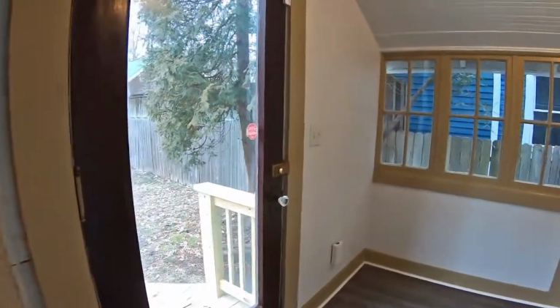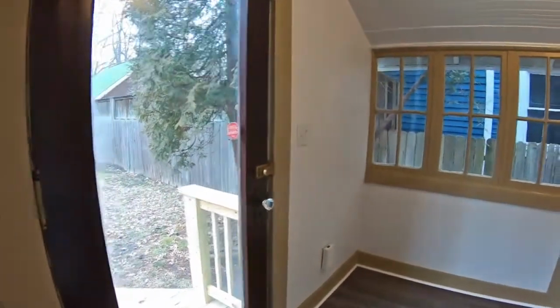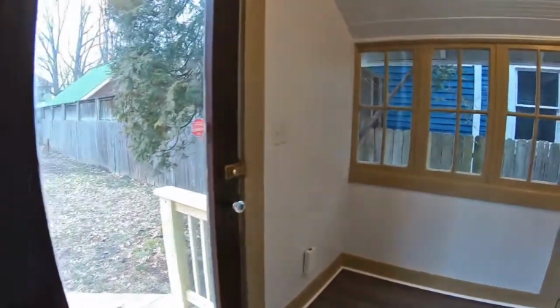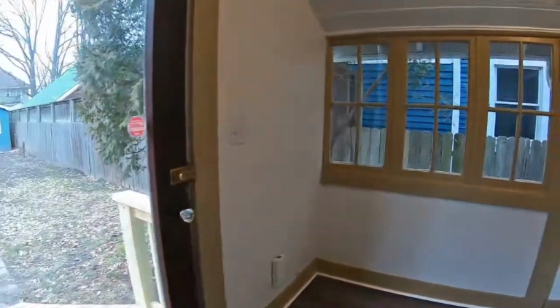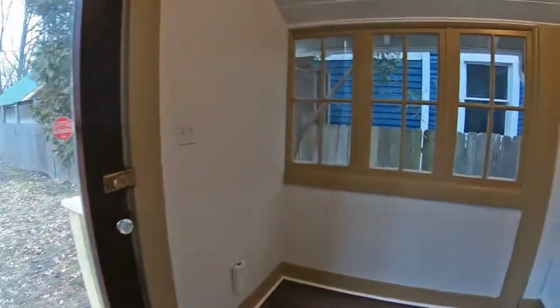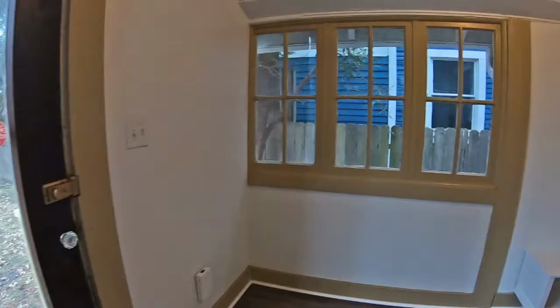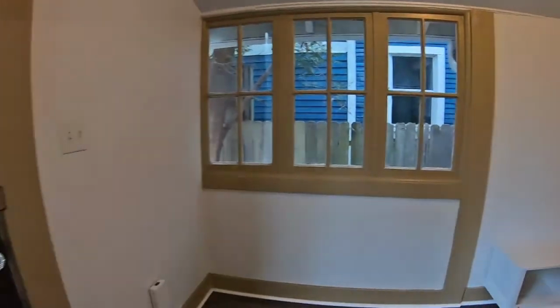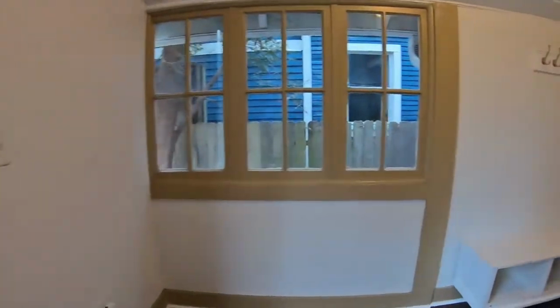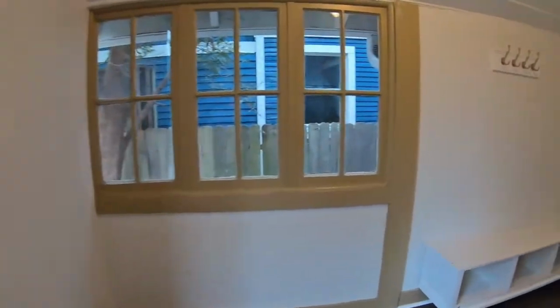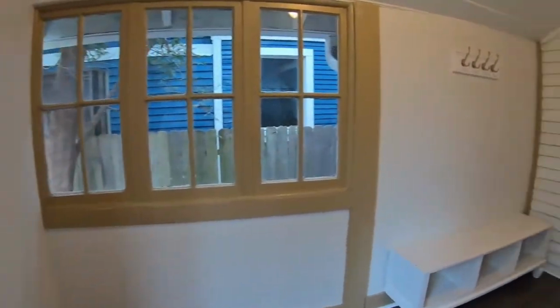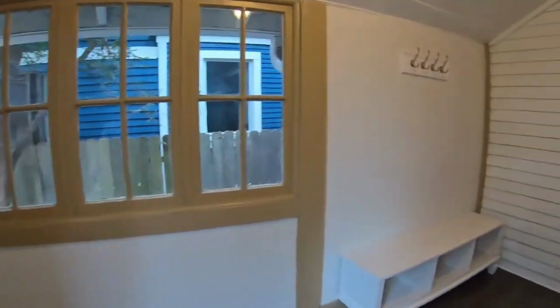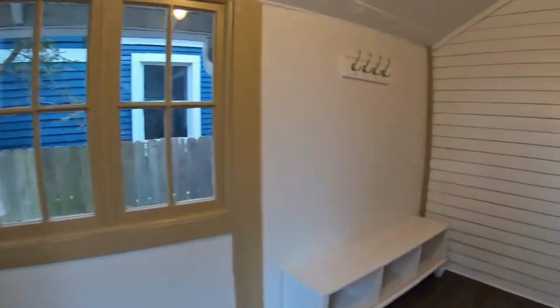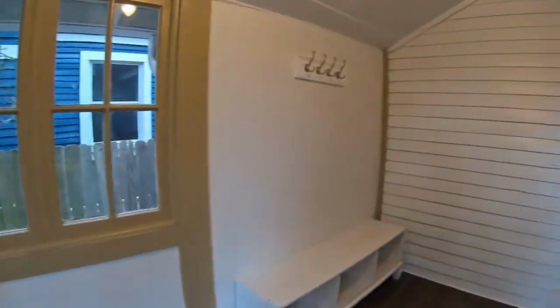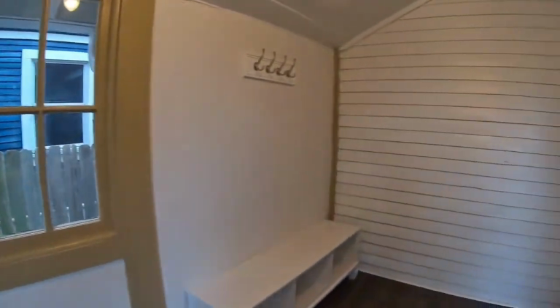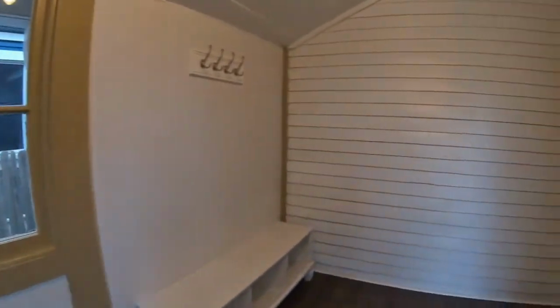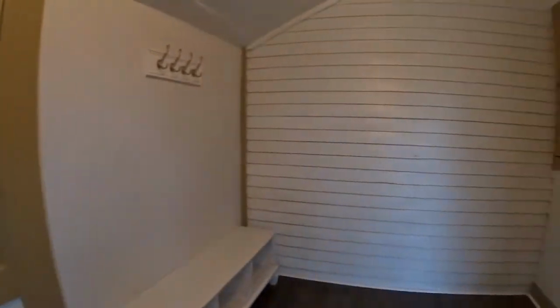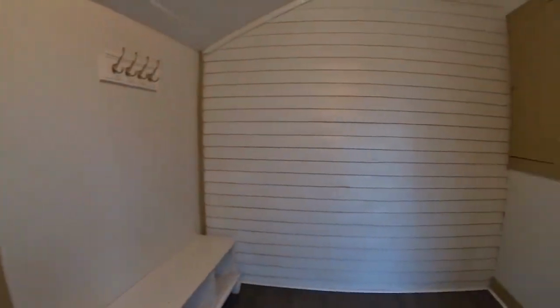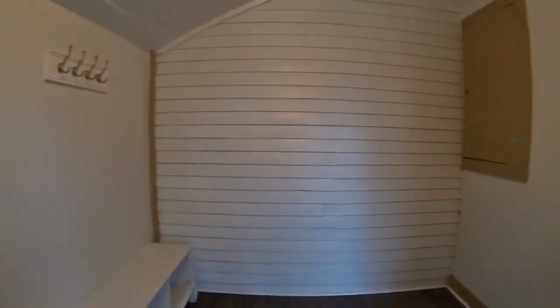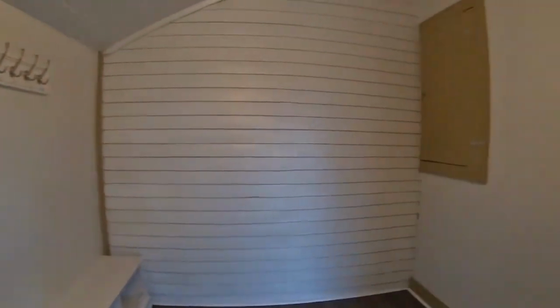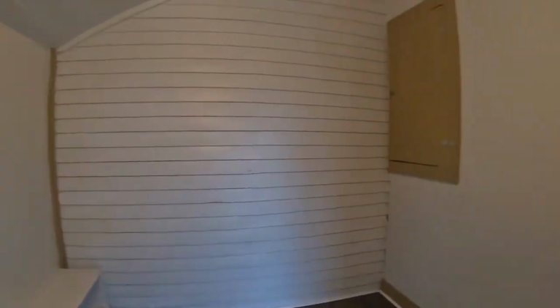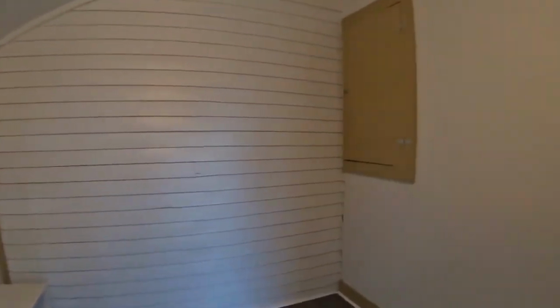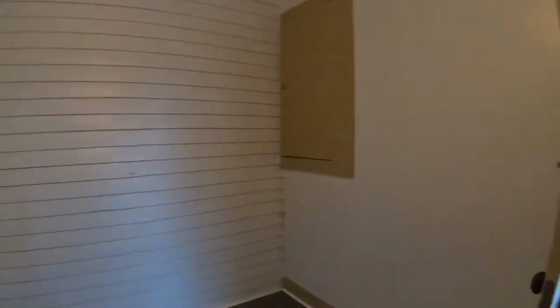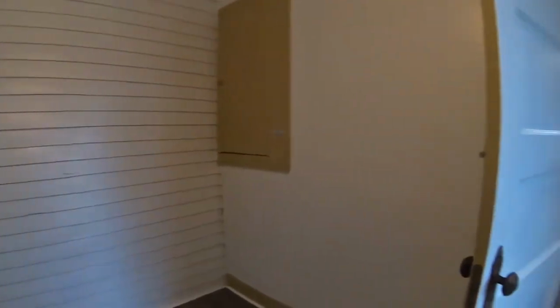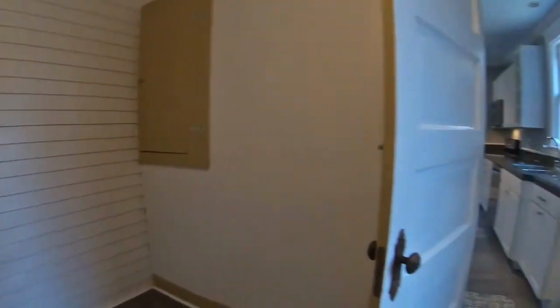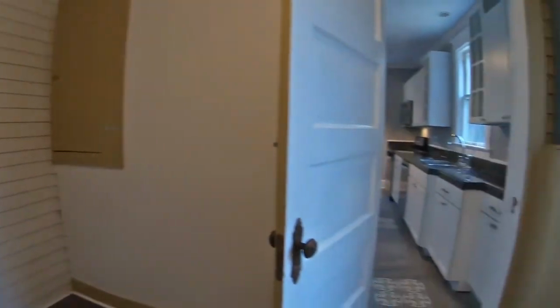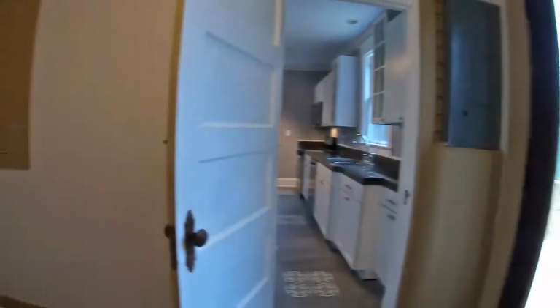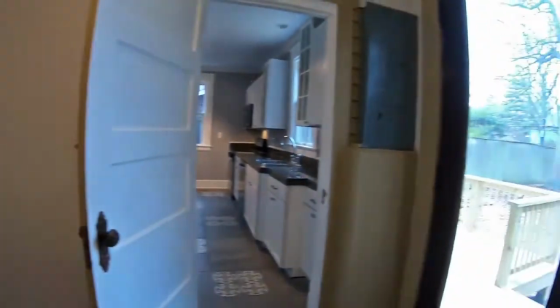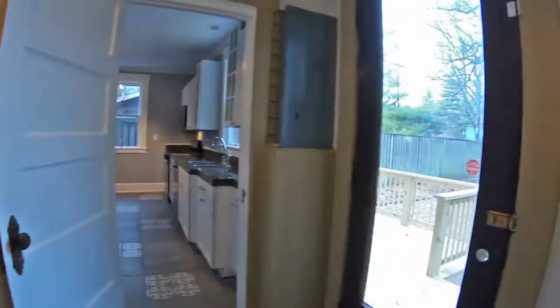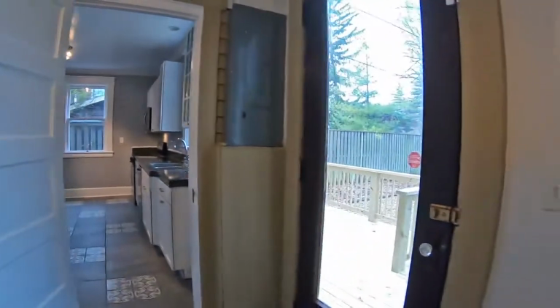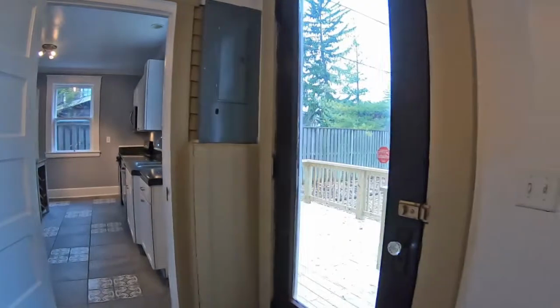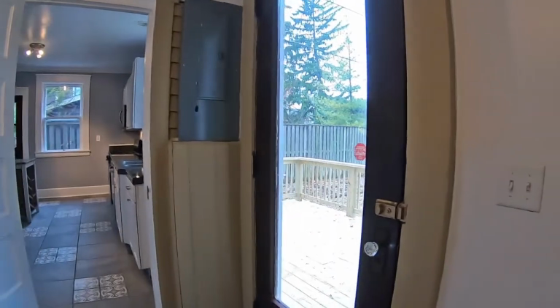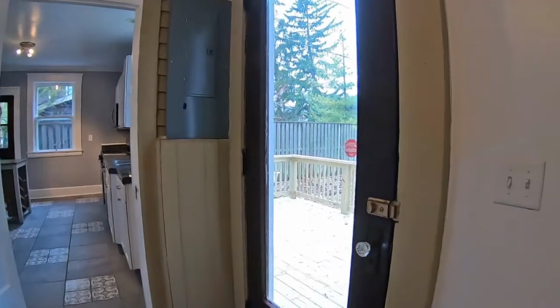The home also features a nice mudroom in the back just off the back of the house, and there's also a brand new deck on the back of the house.